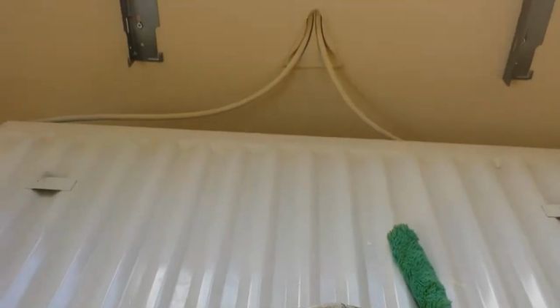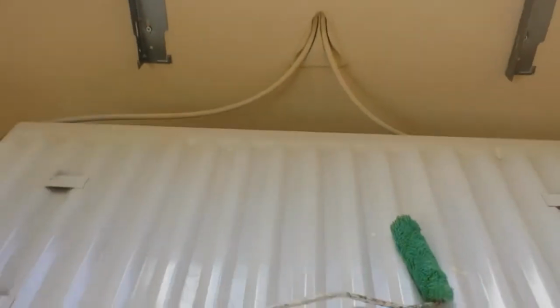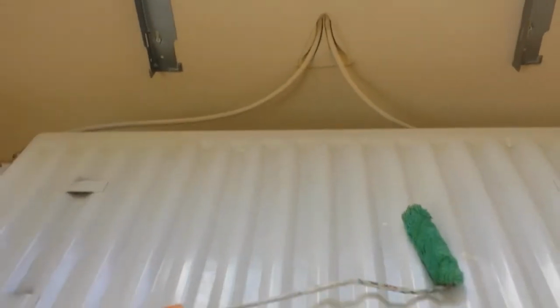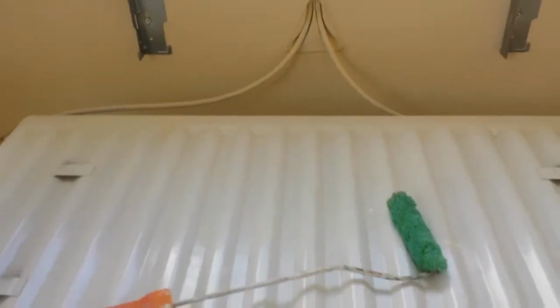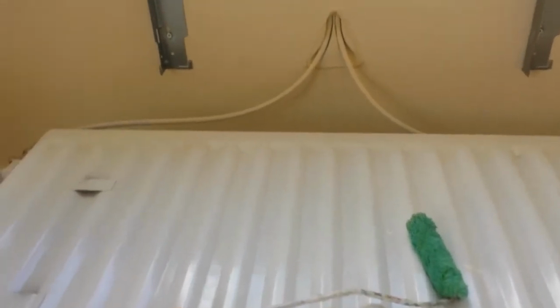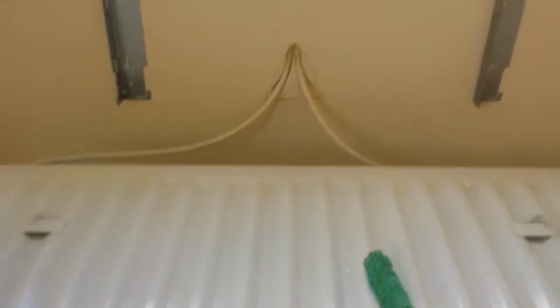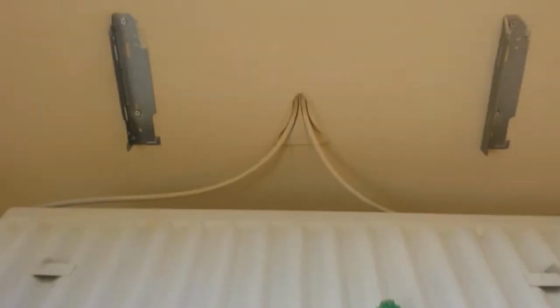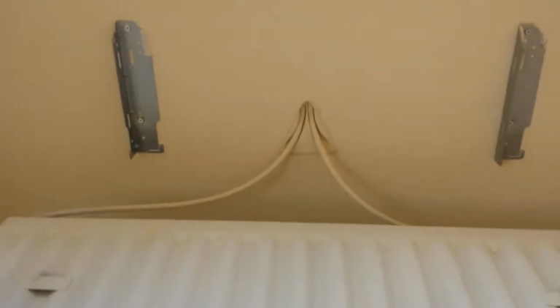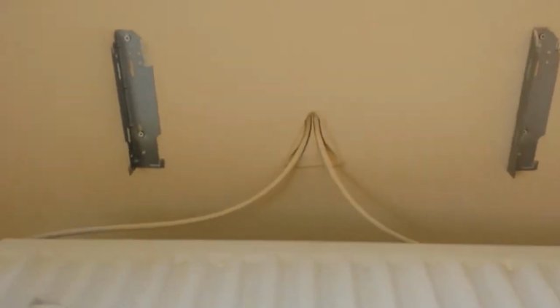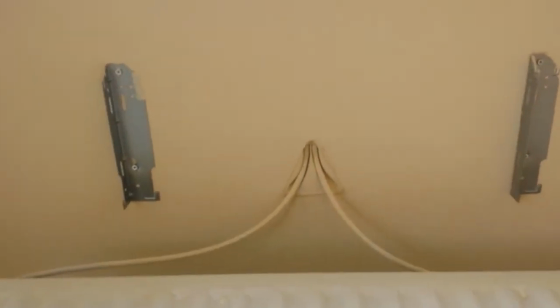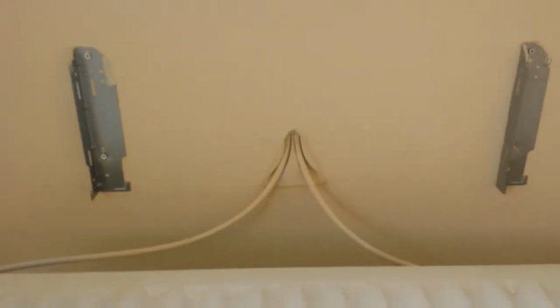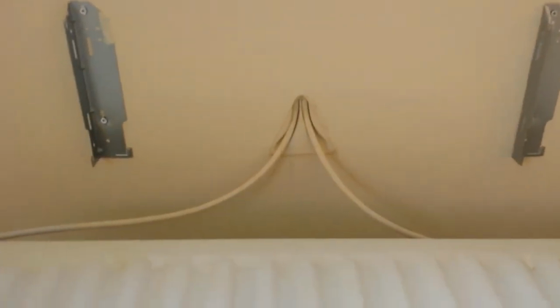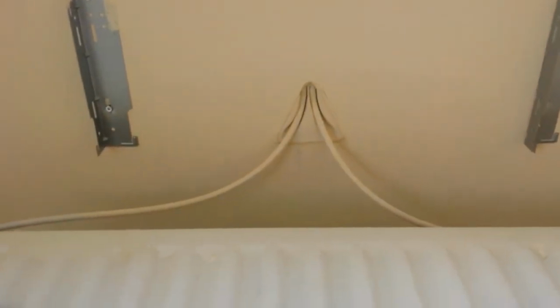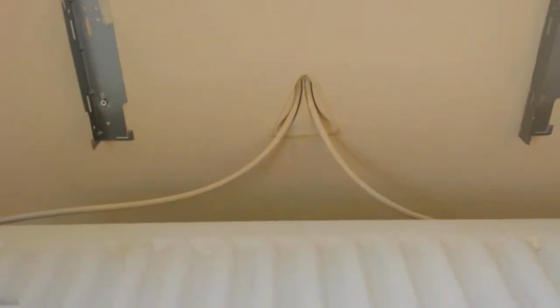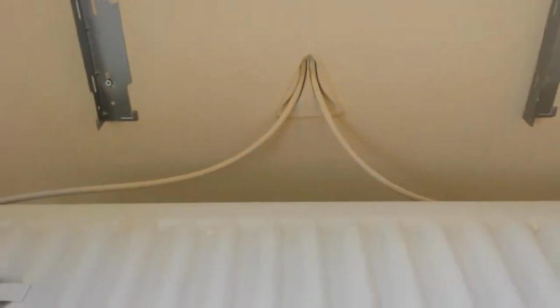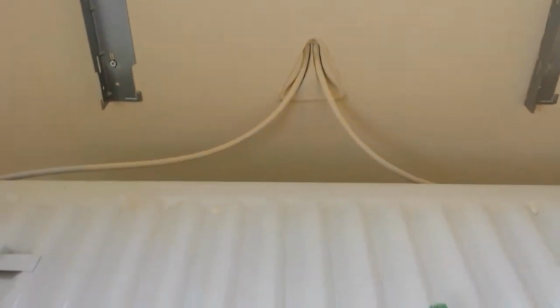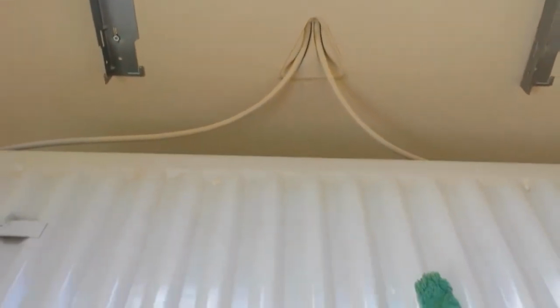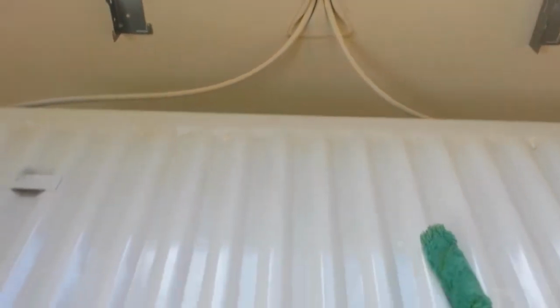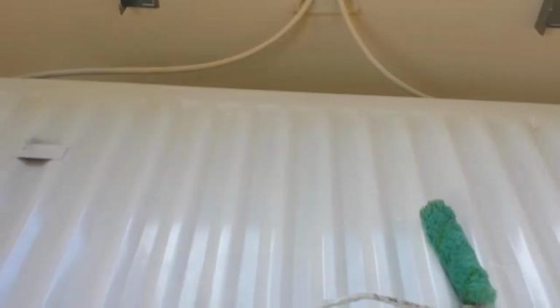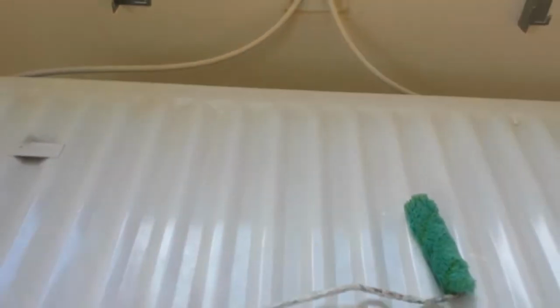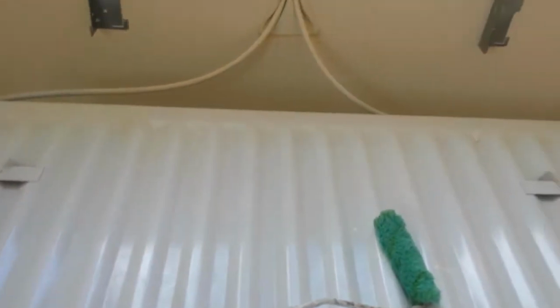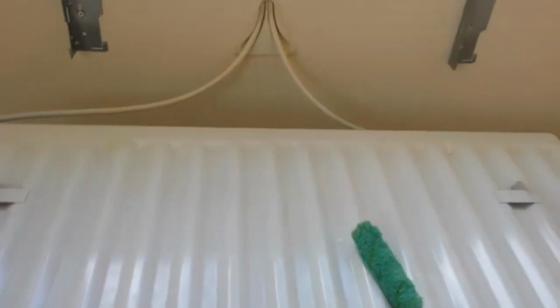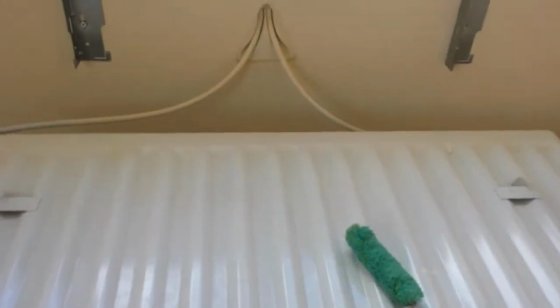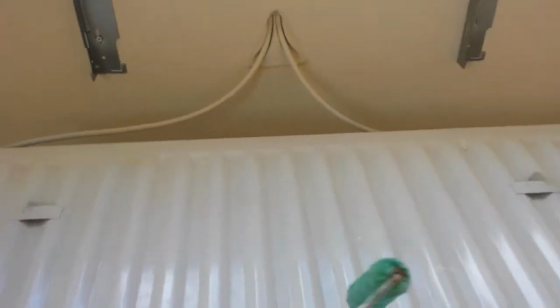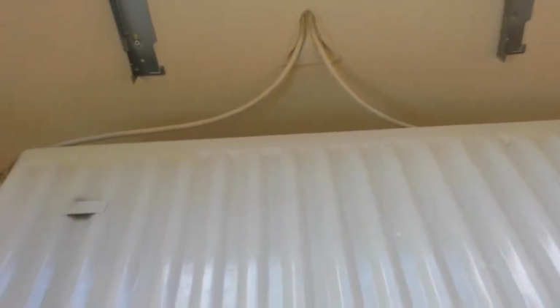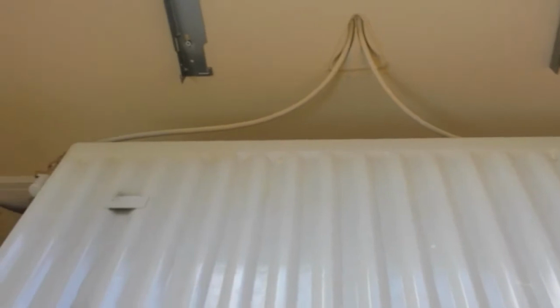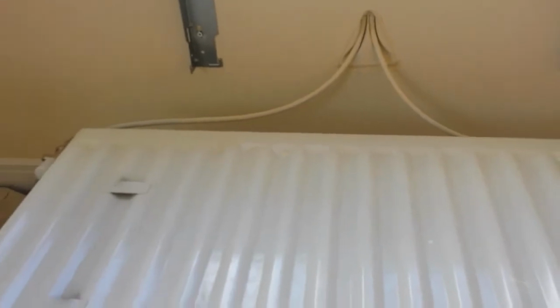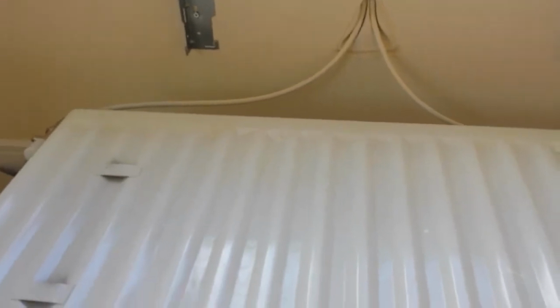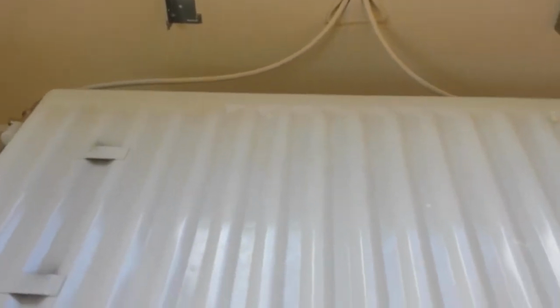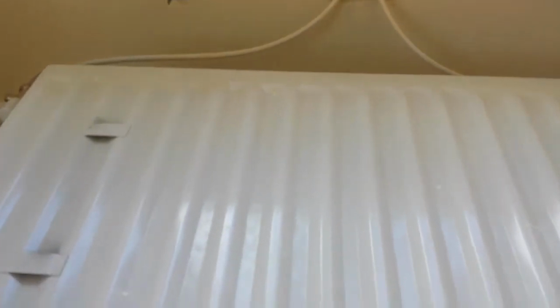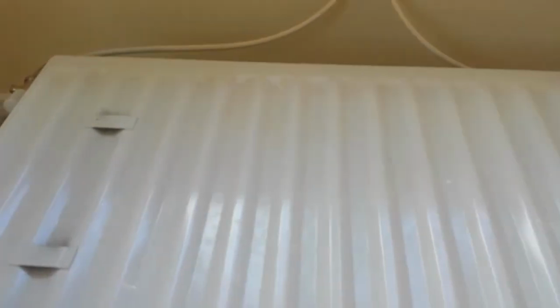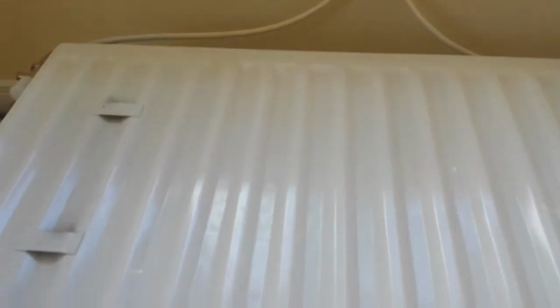Hello, this is Daniel Nugent, painter and decorator. Today I just want to give you a quick tip about painting behind radiators.